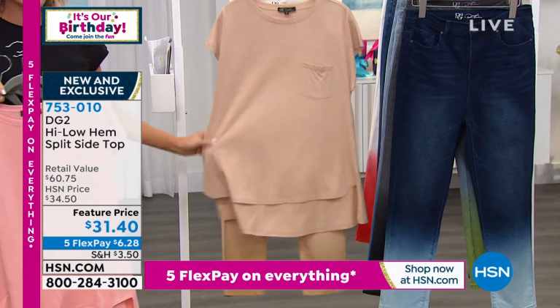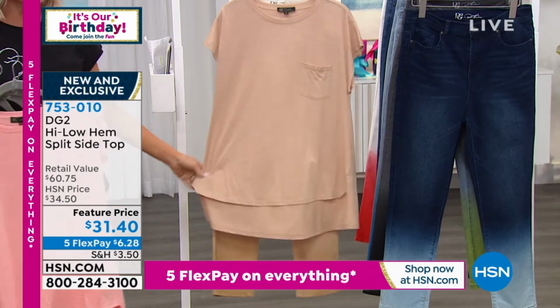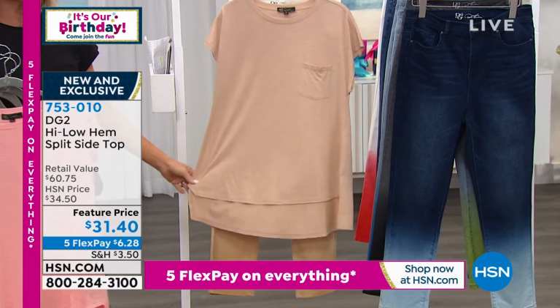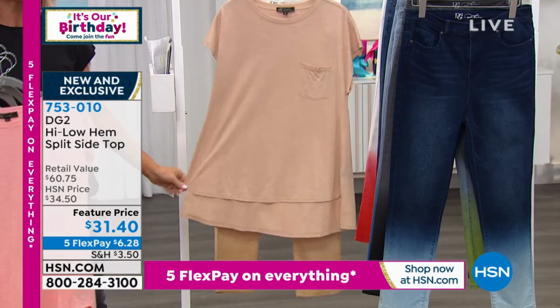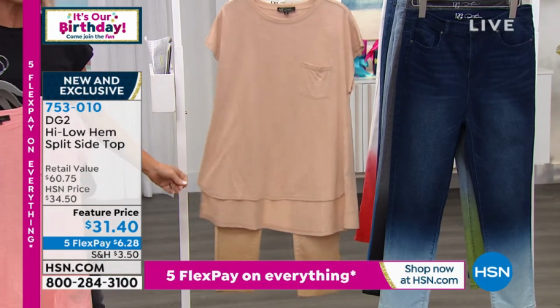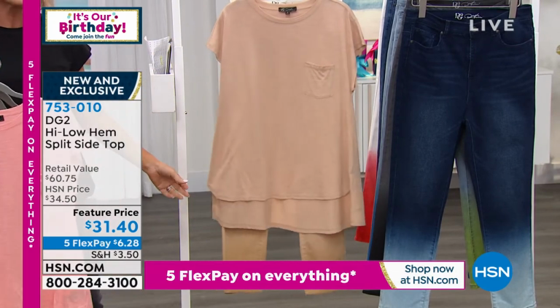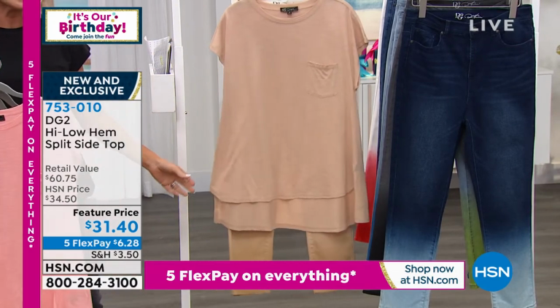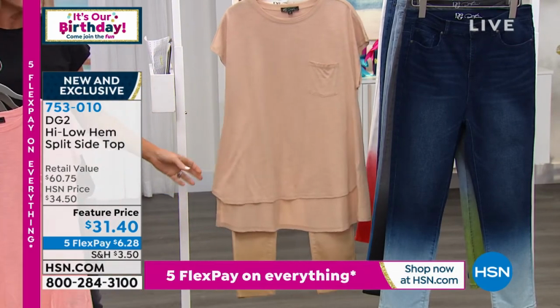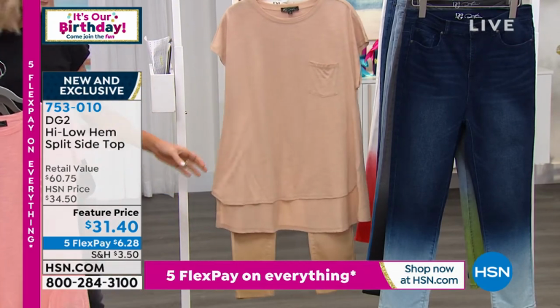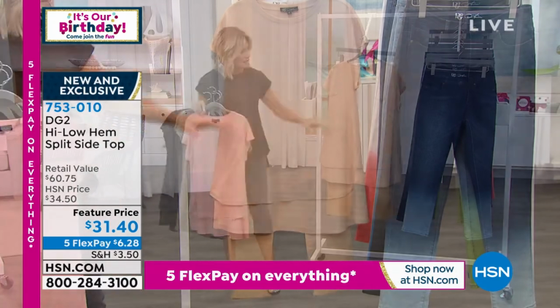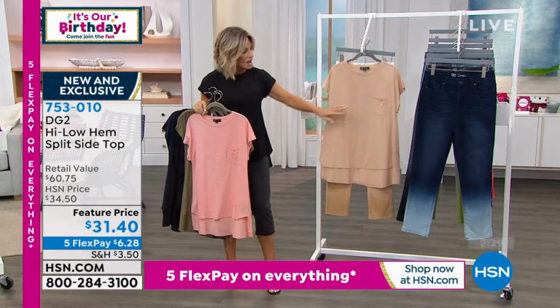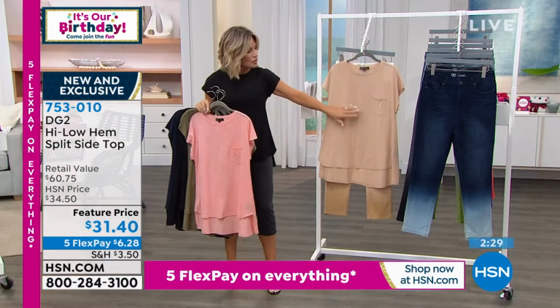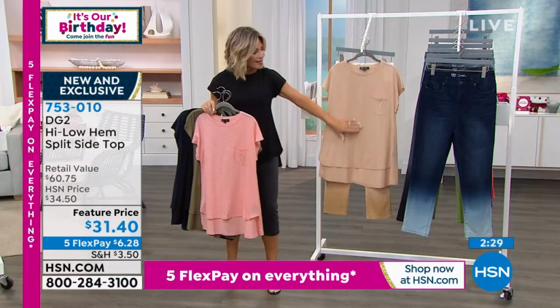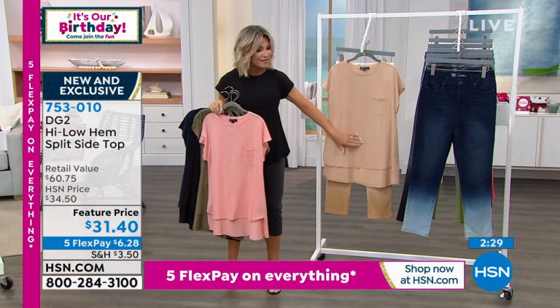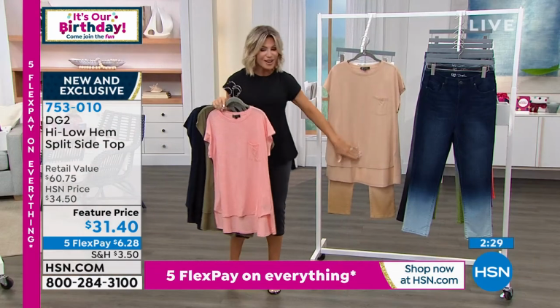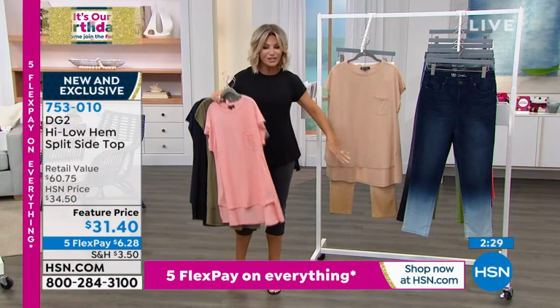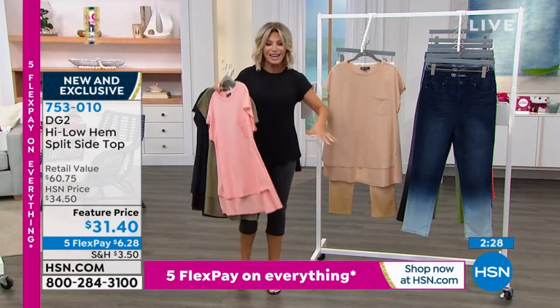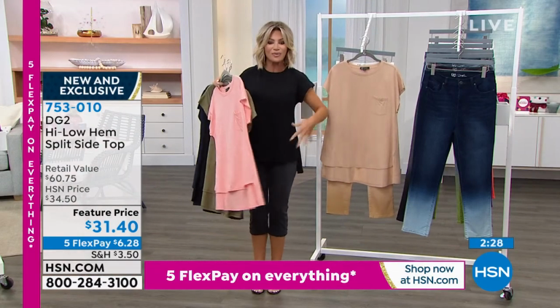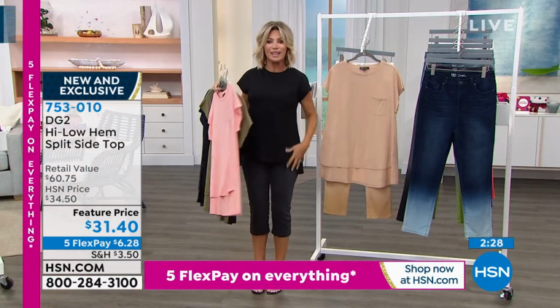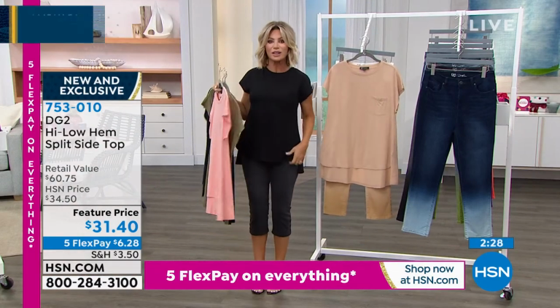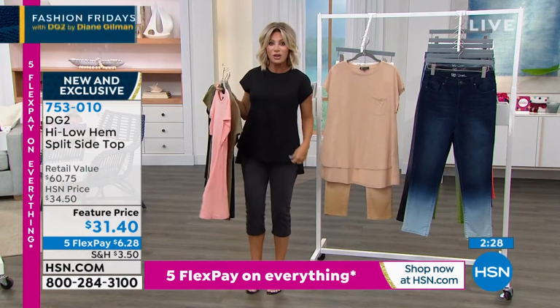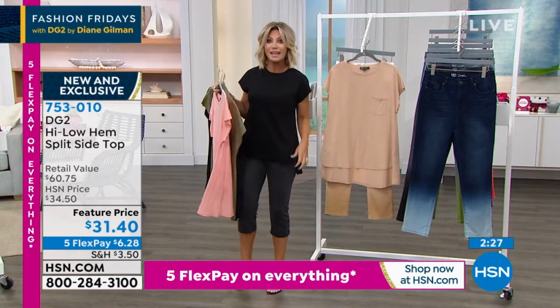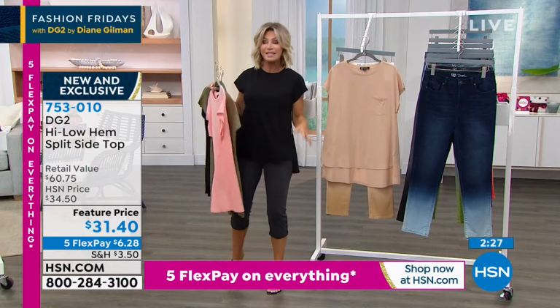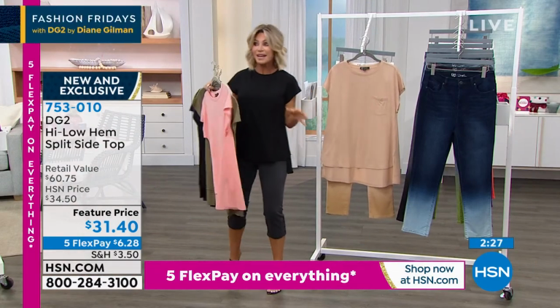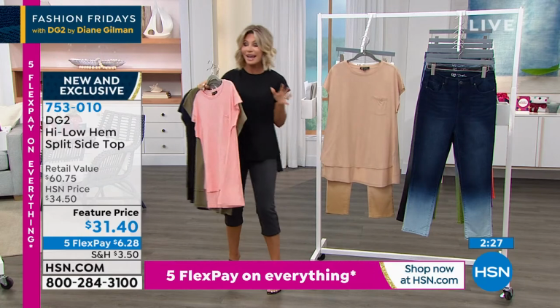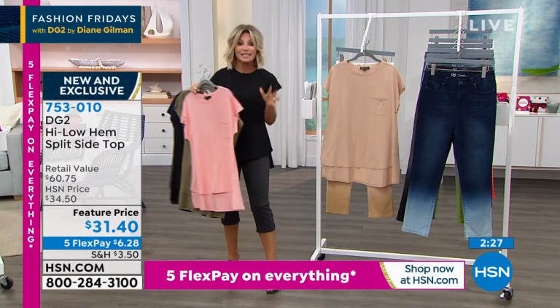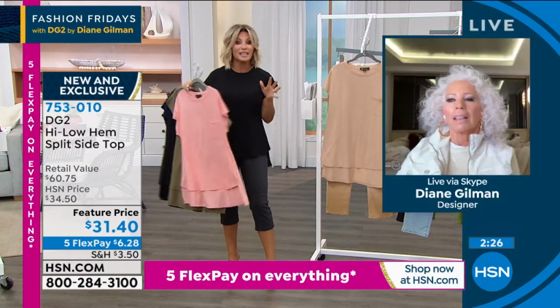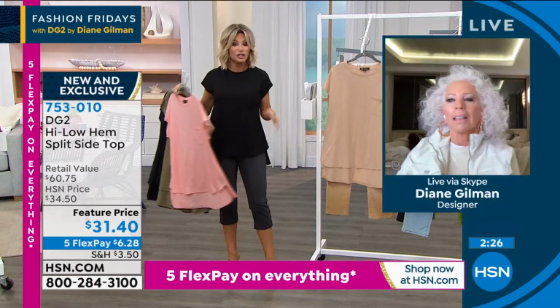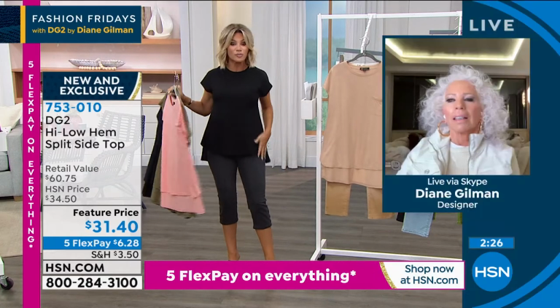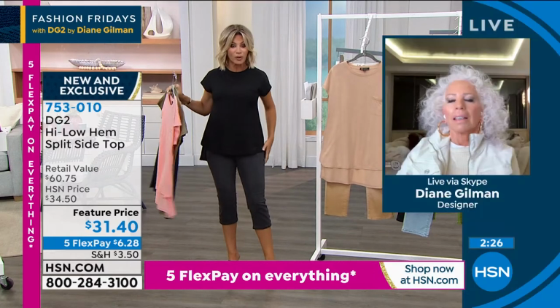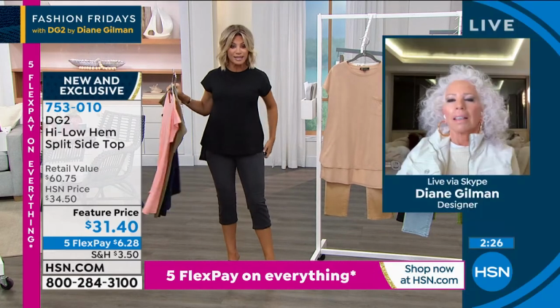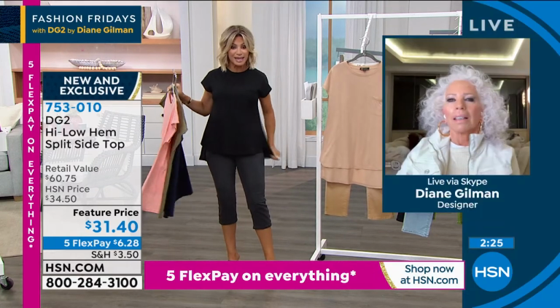It's a win-win on the way that it feels and the way that it looks. And this, again, is not your boring tee.